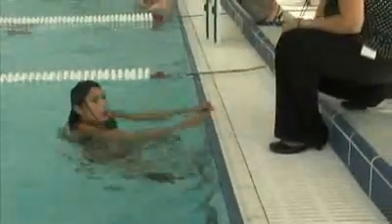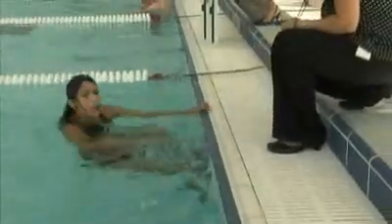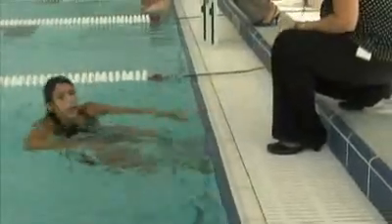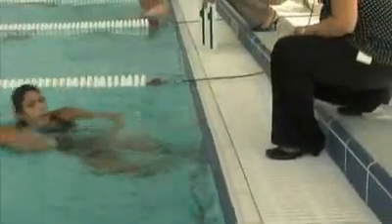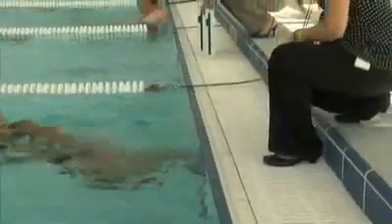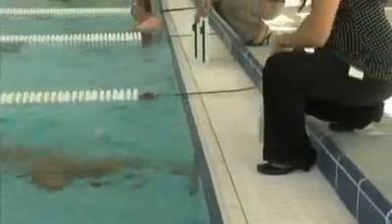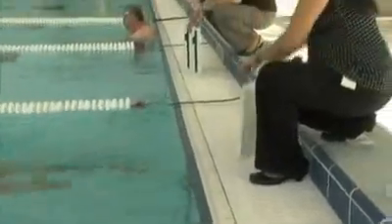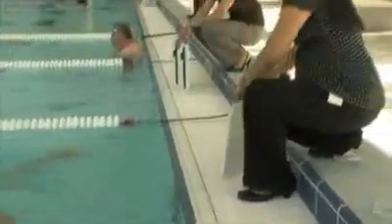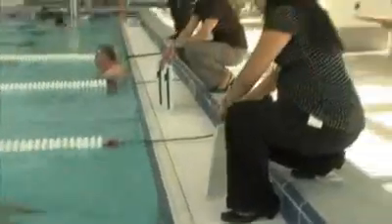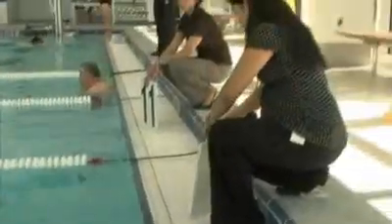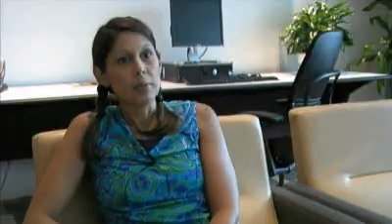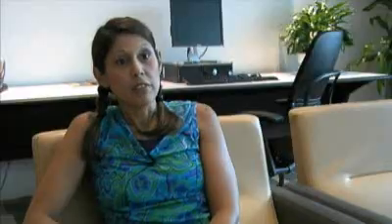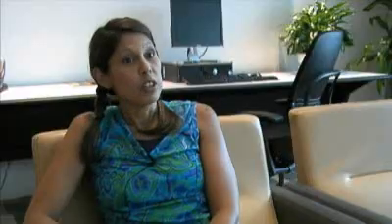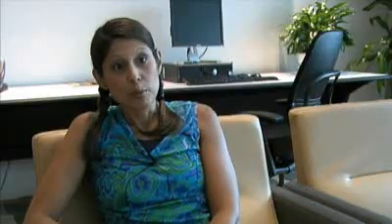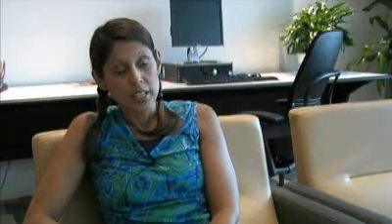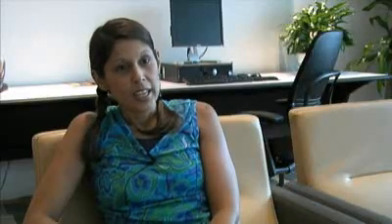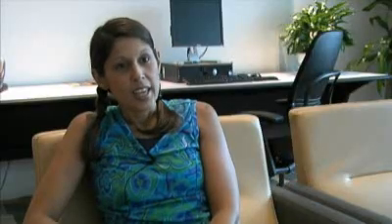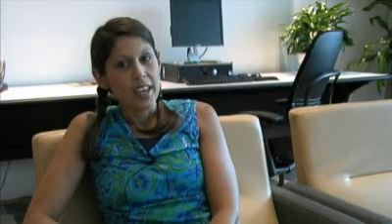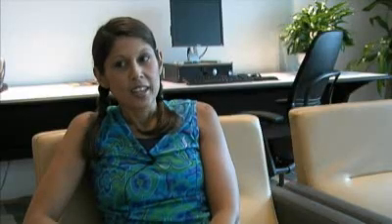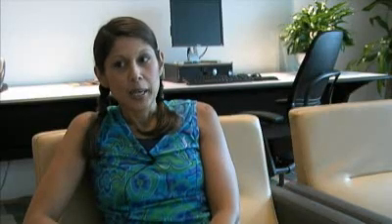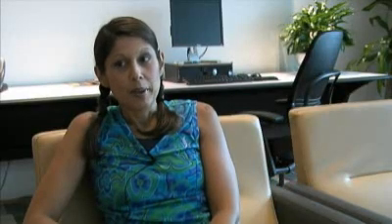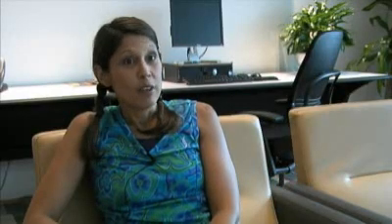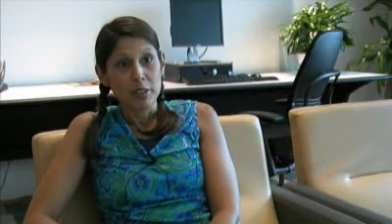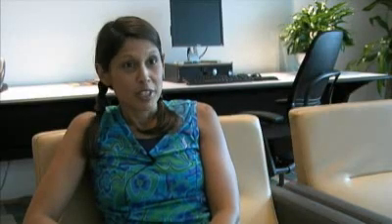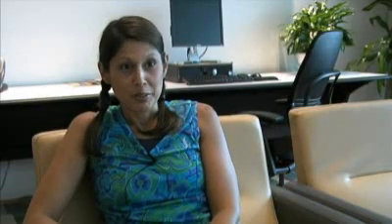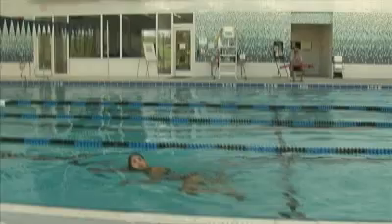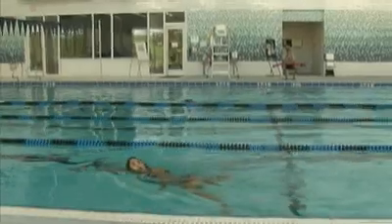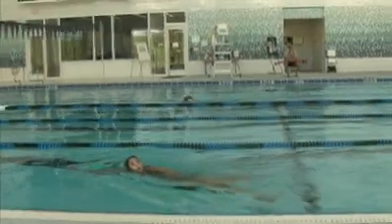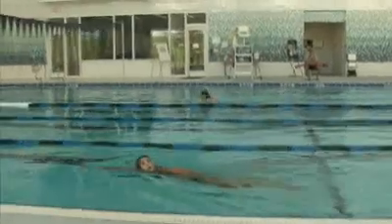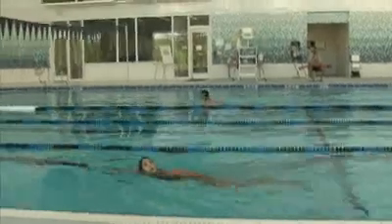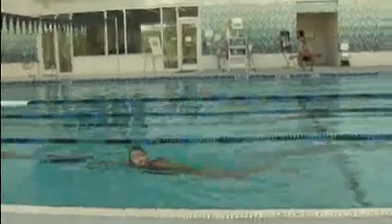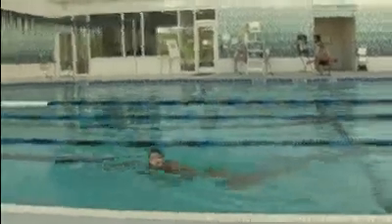The swim is going to be a little difficult for me because I'm not a very good swimmer and I've never been a very good swimmer, so that'll be a difficult part.